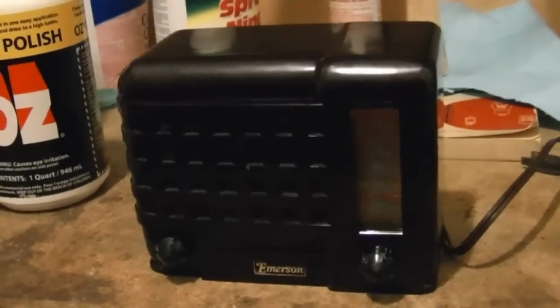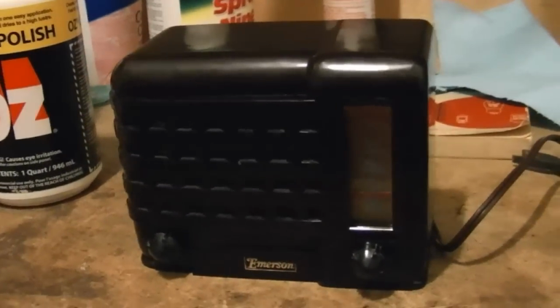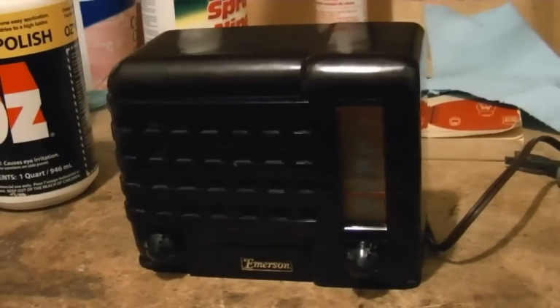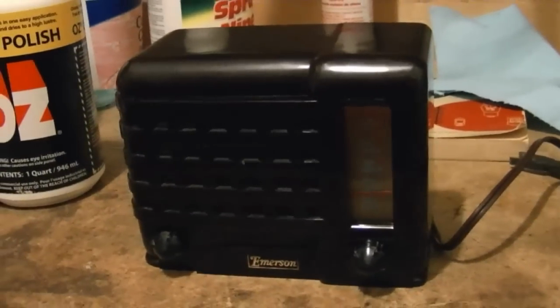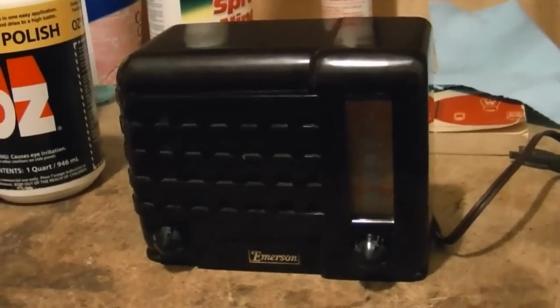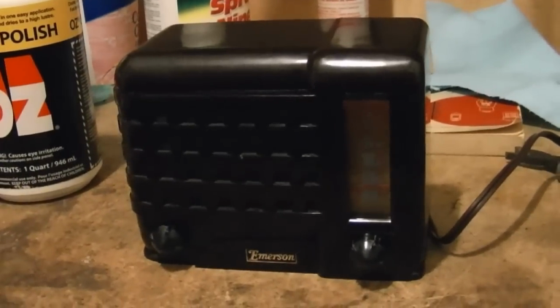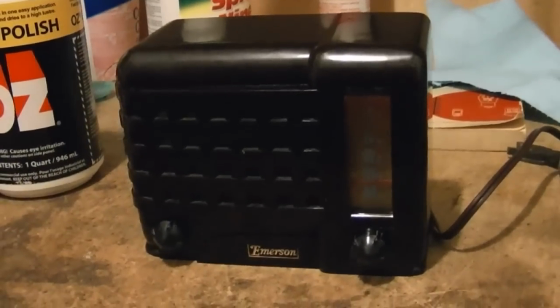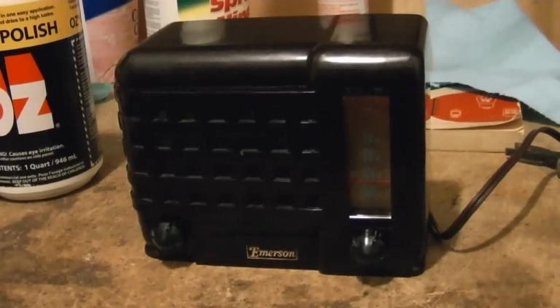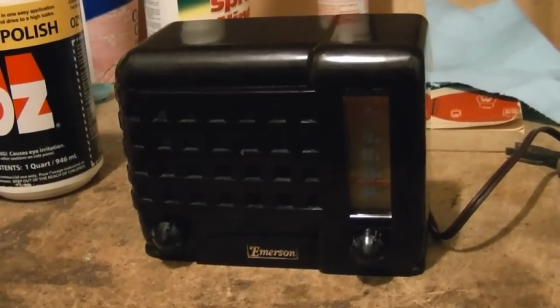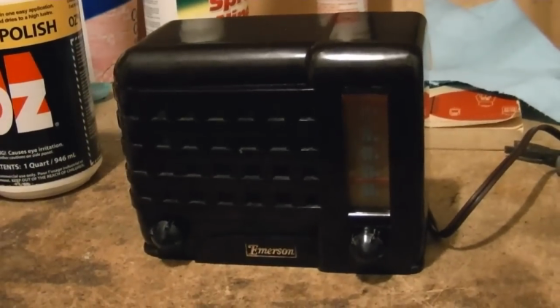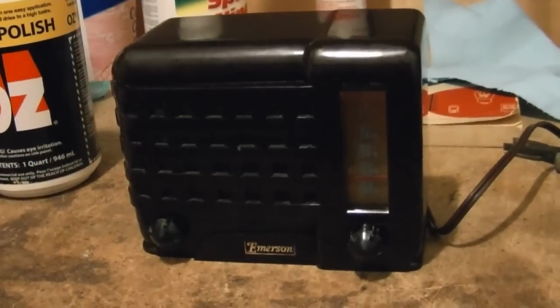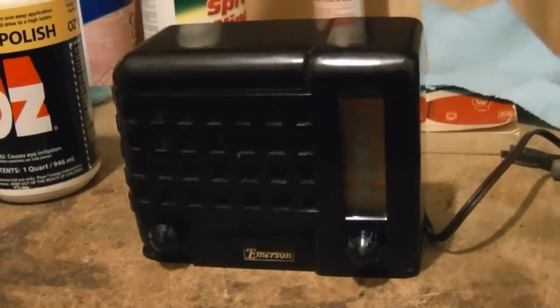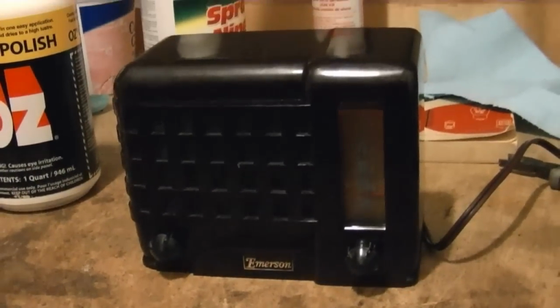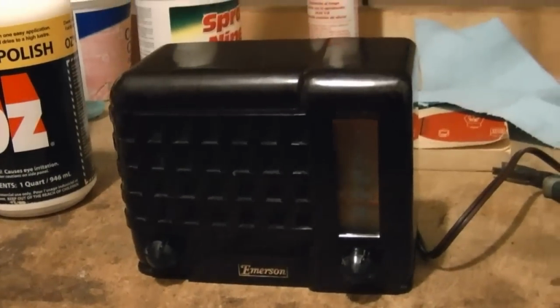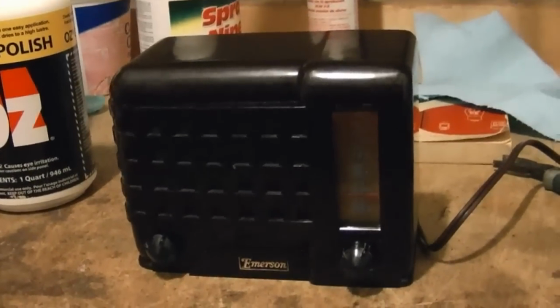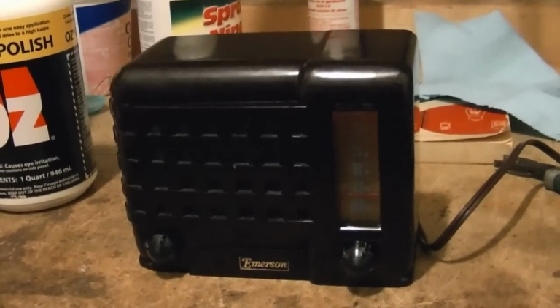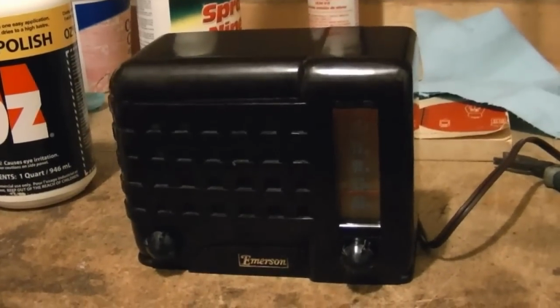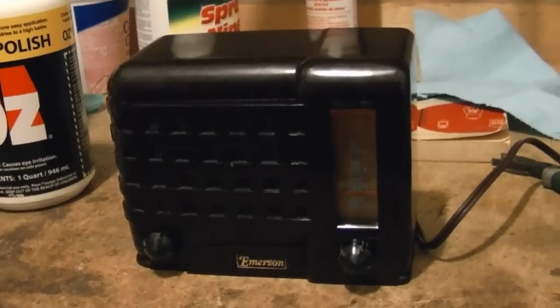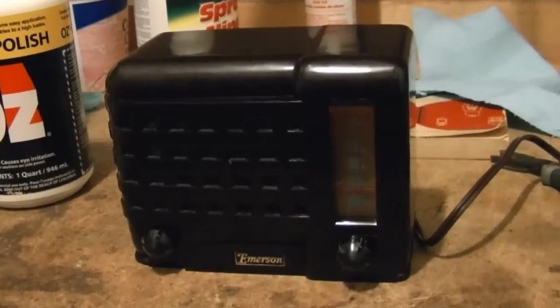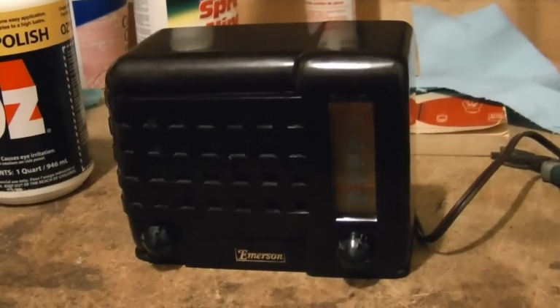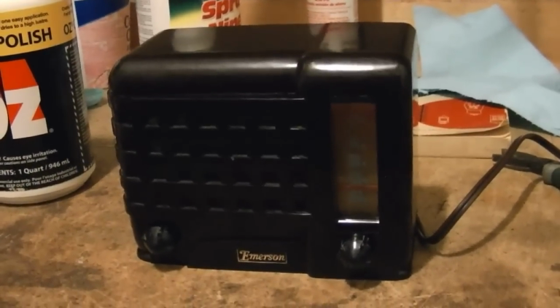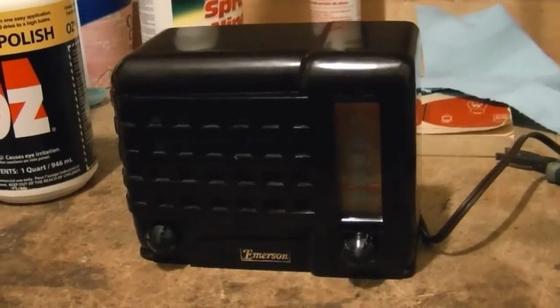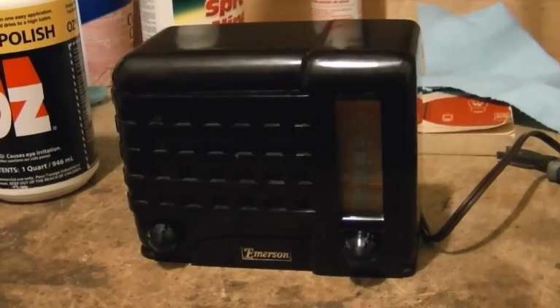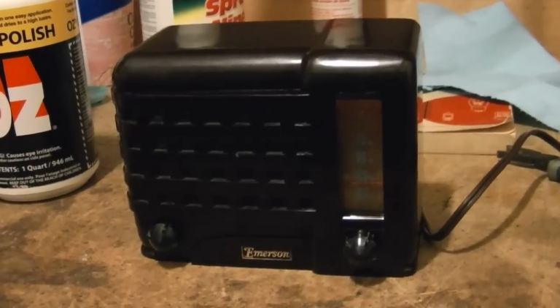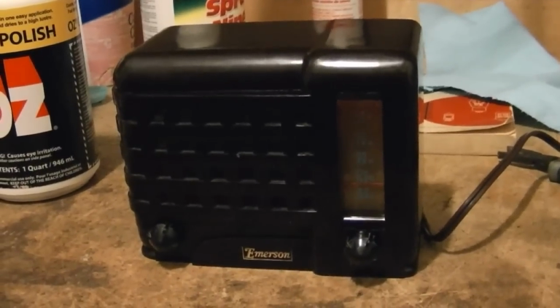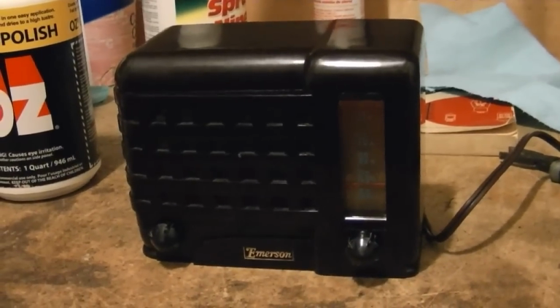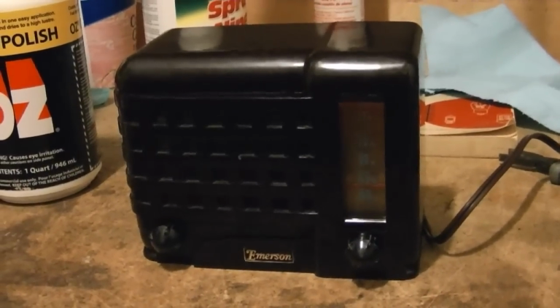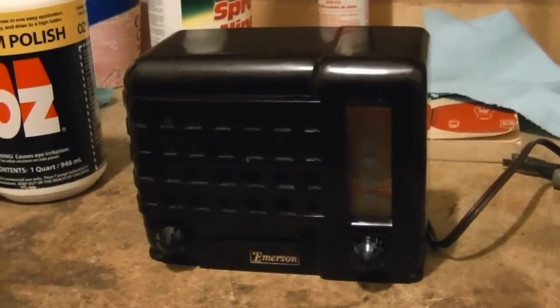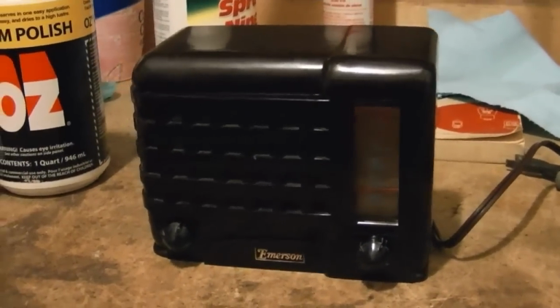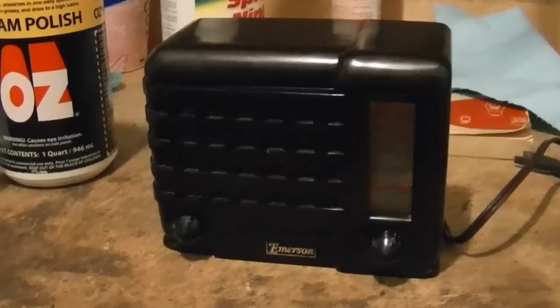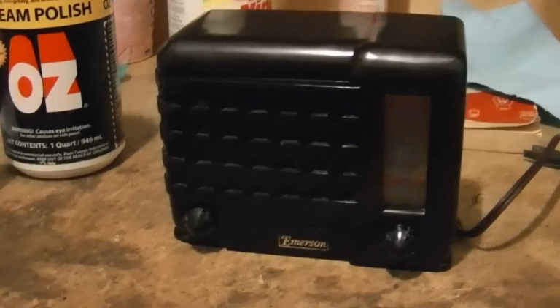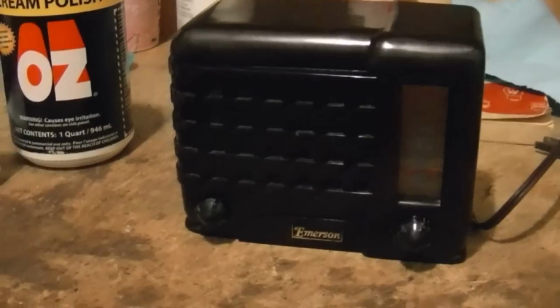I hope you guys enjoyed these couple of videos on restoring an Emerson 540A.